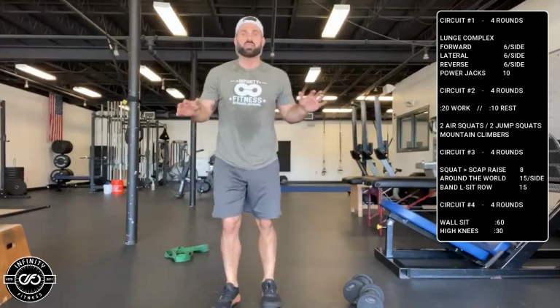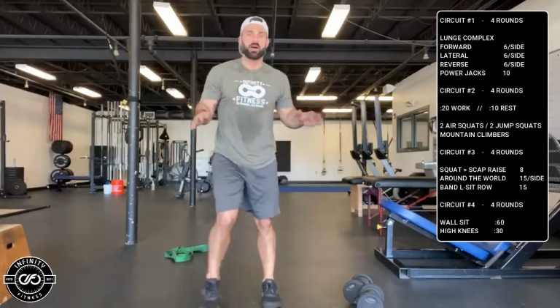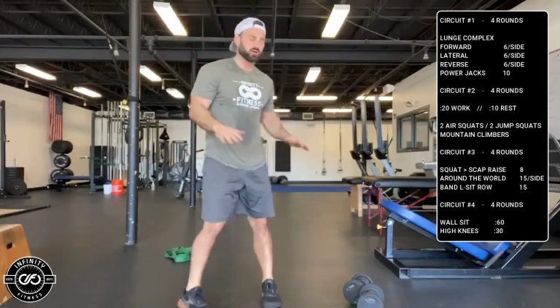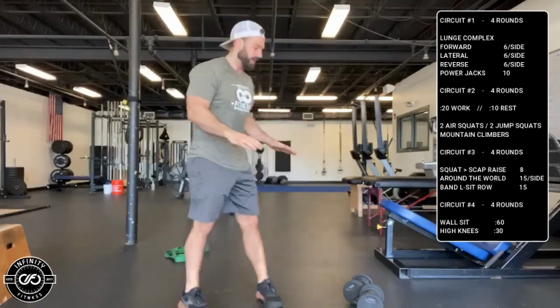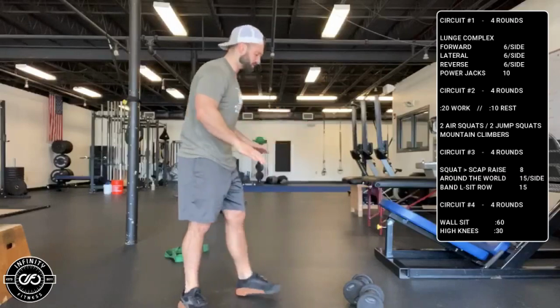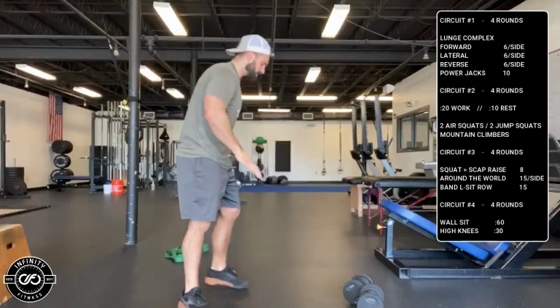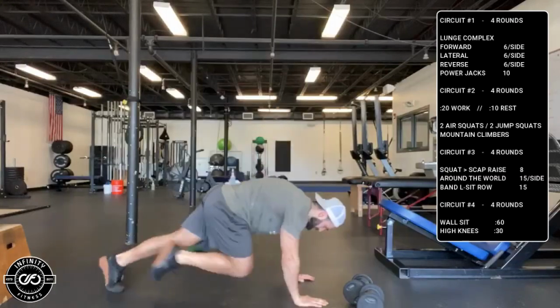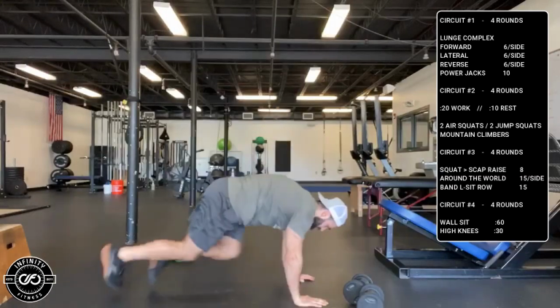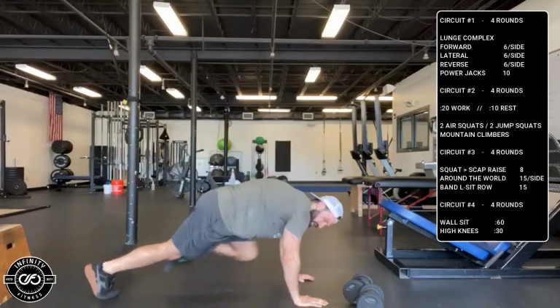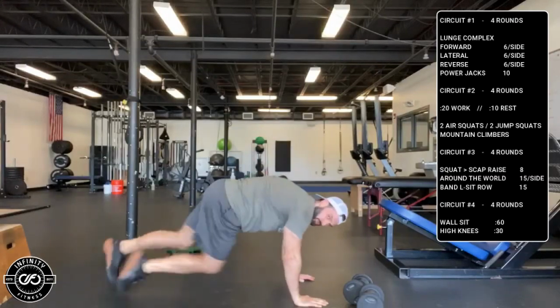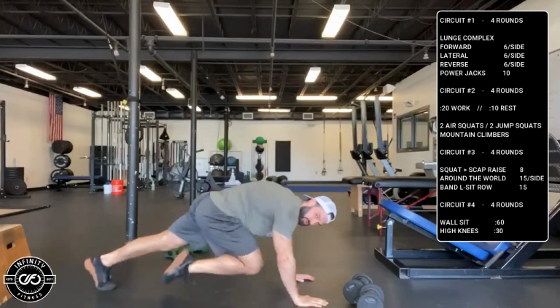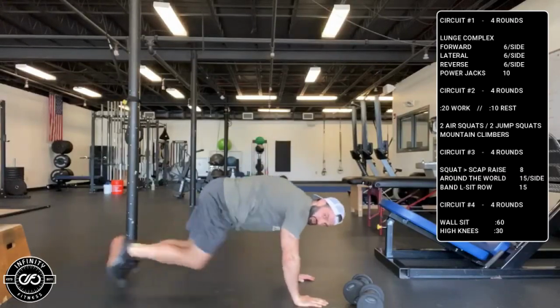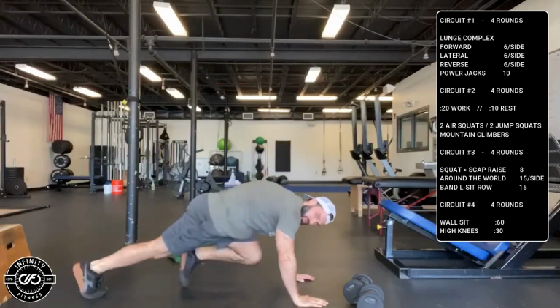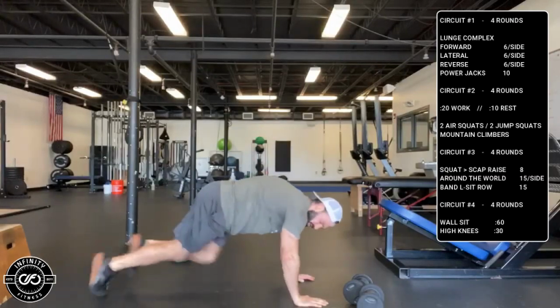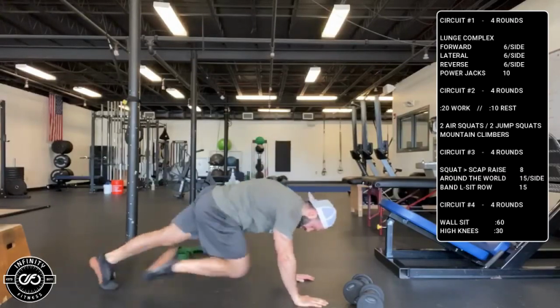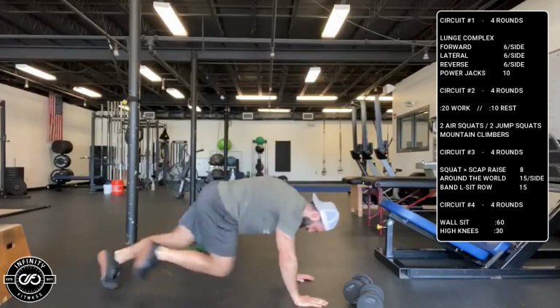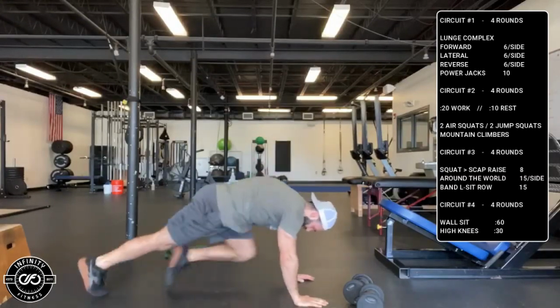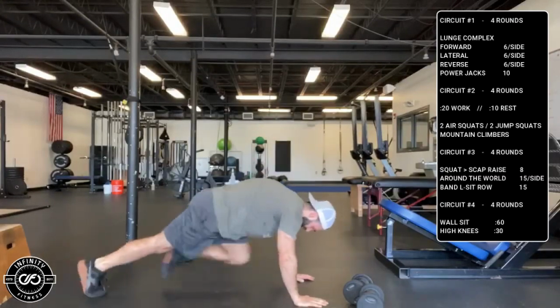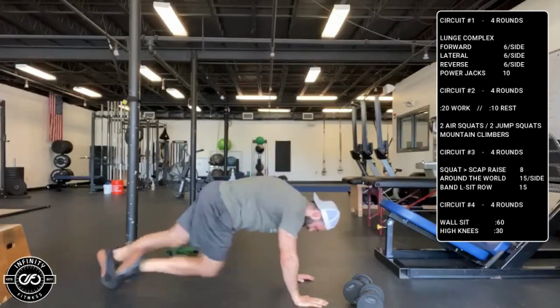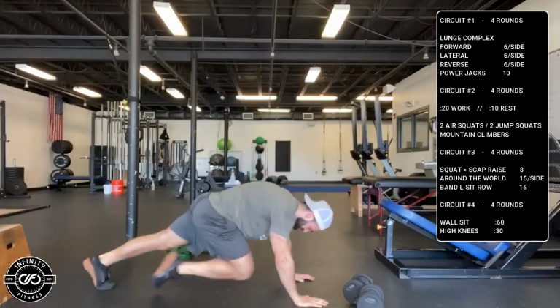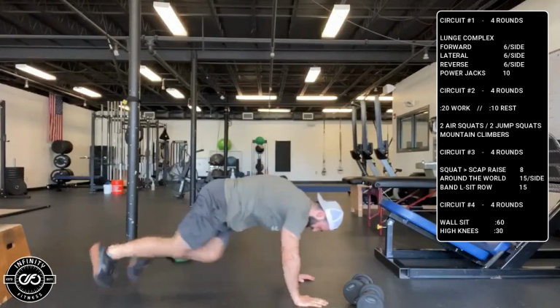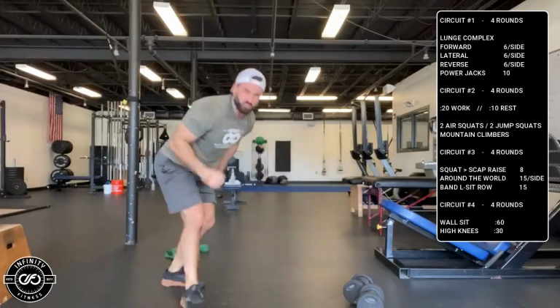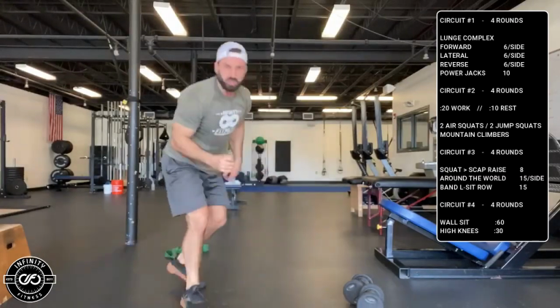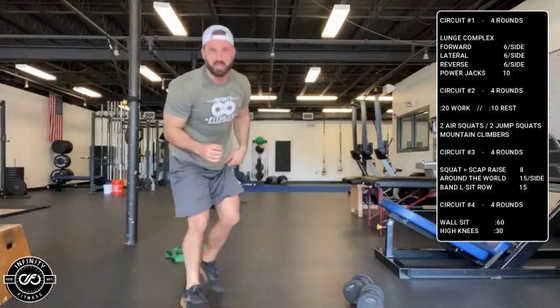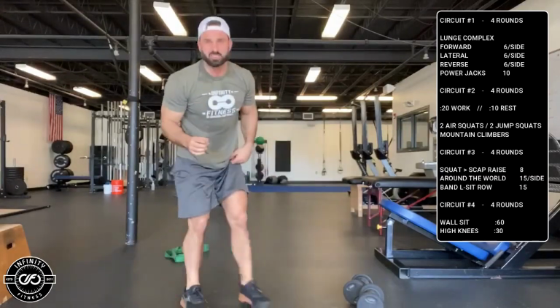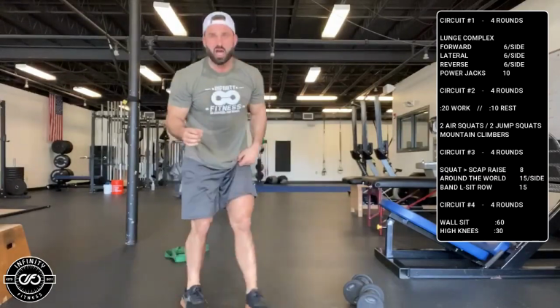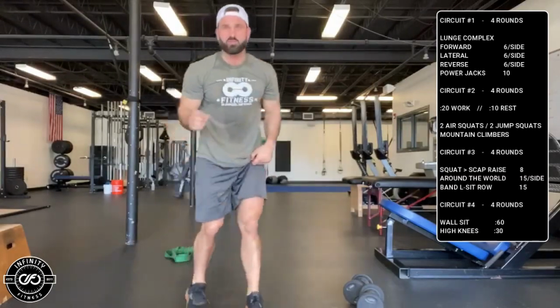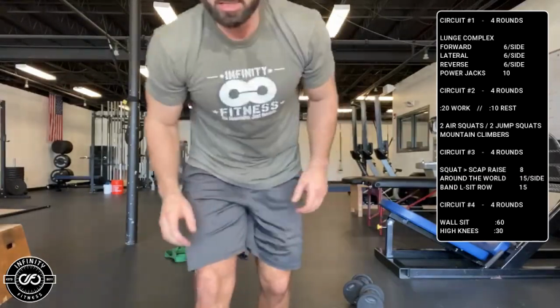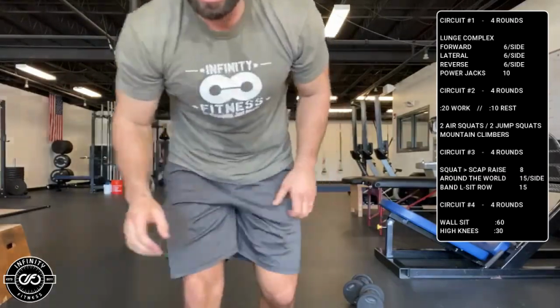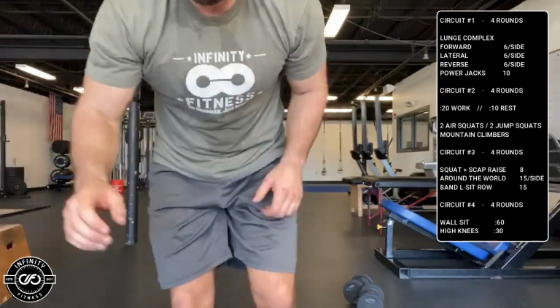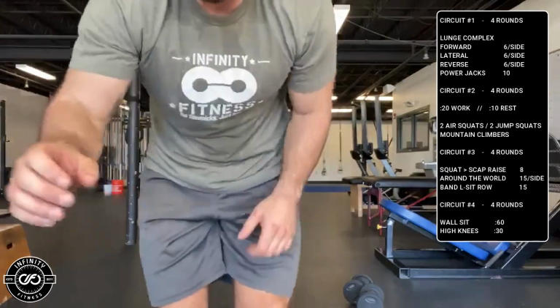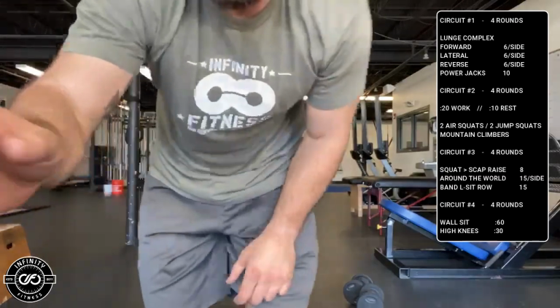And then mountain climbers — on the balls of your feet, knees coming into your chest. 20 seconds on, 10 seconds rest.